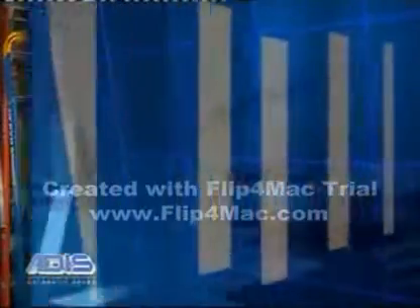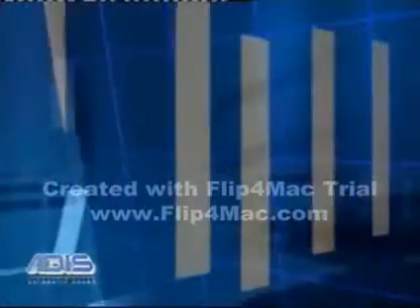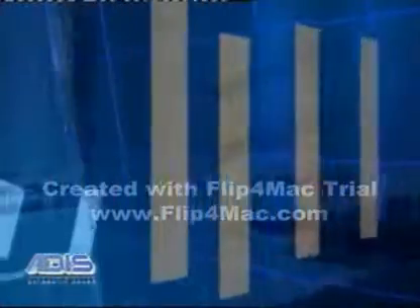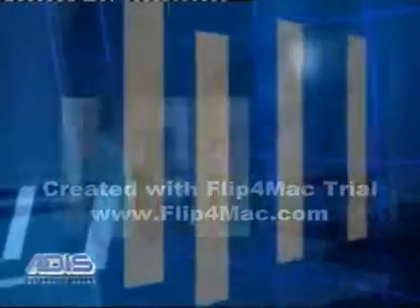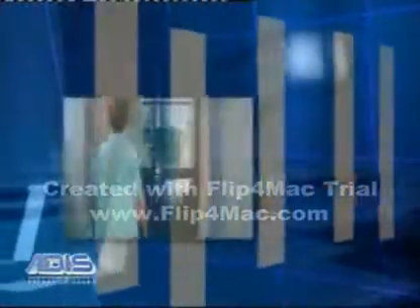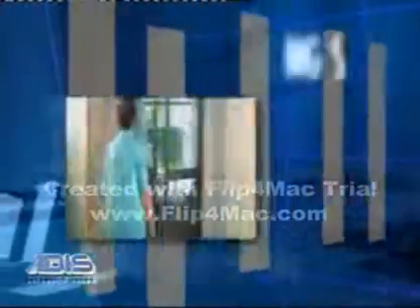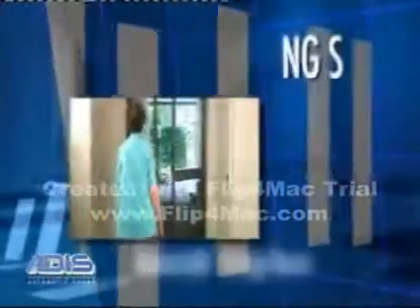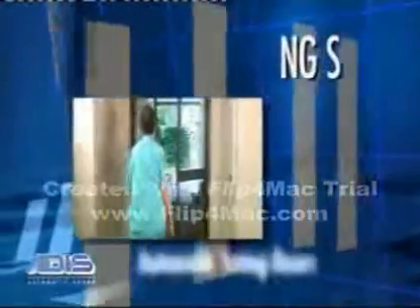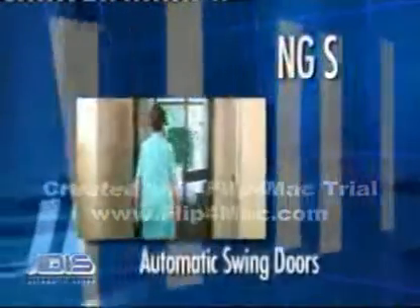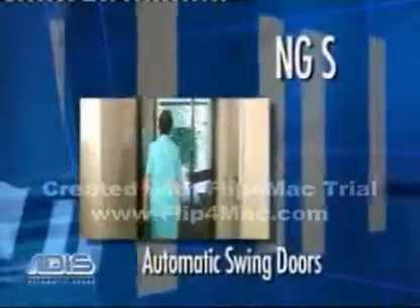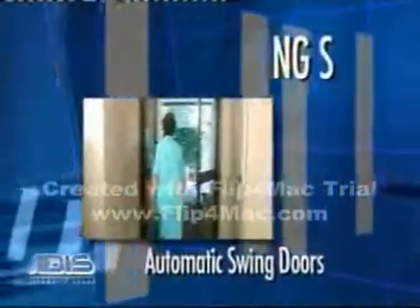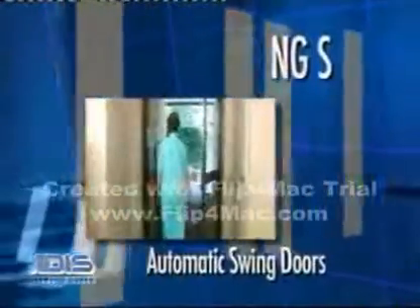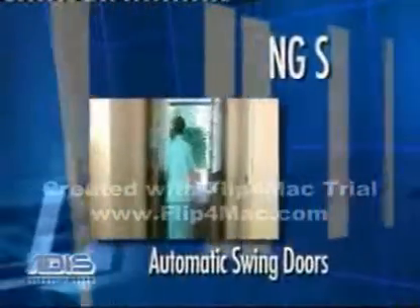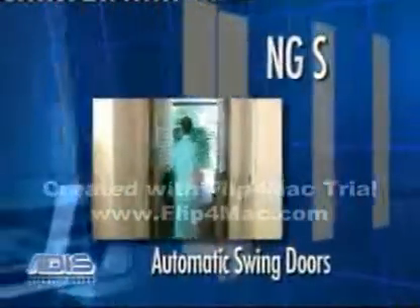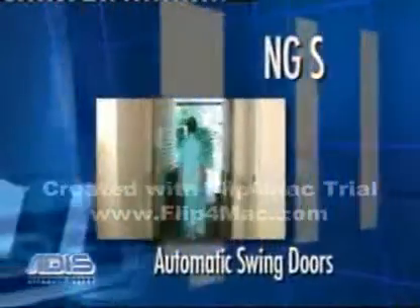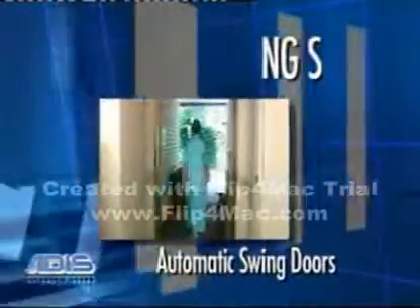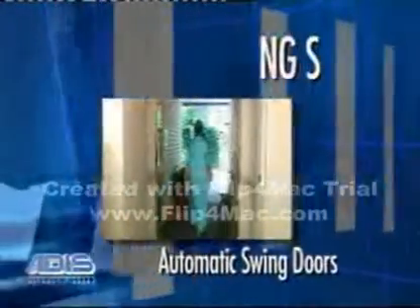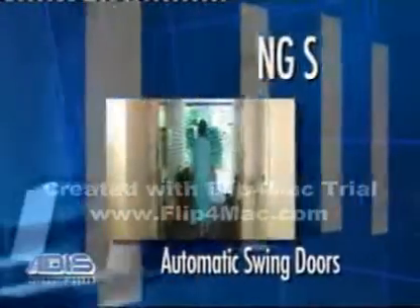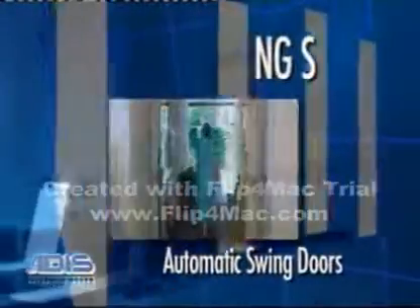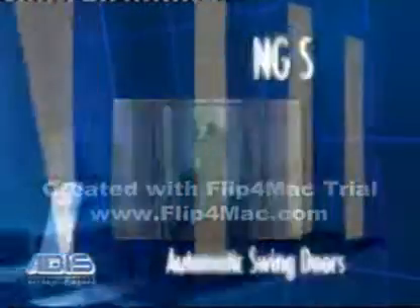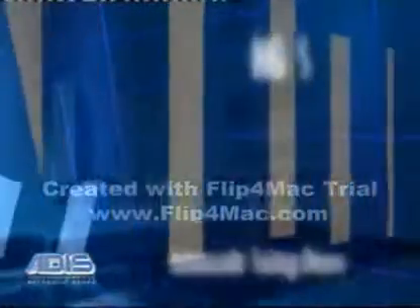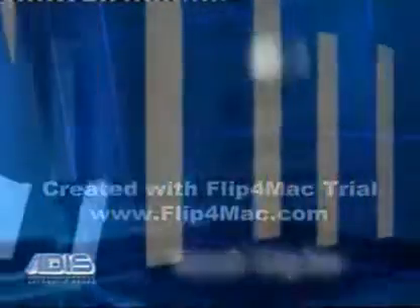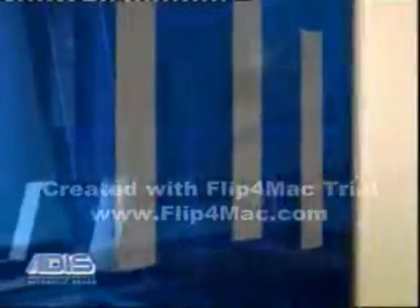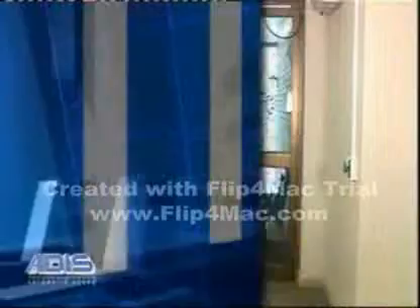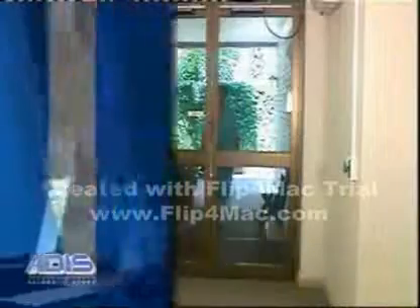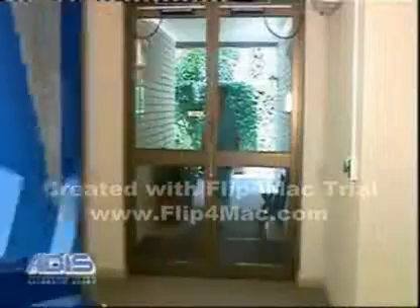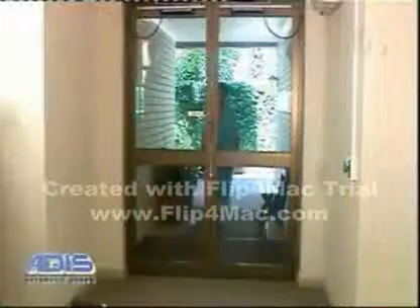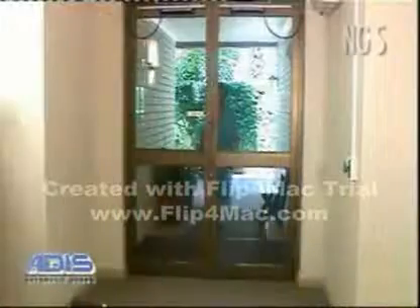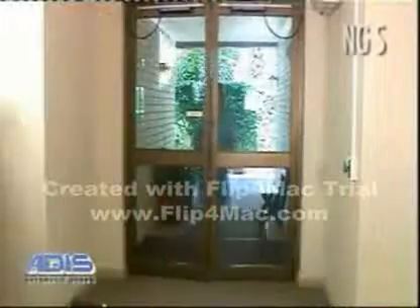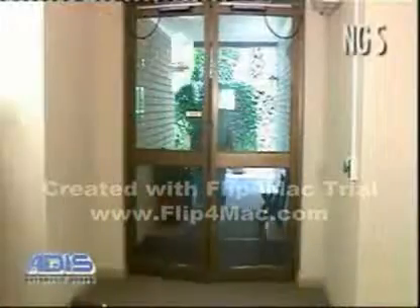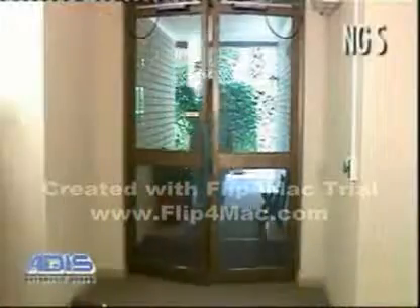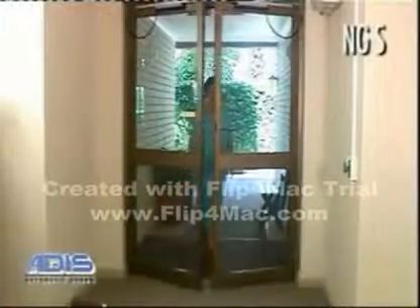The NG-S is an automatic swing door used for disabled access or hospitals.